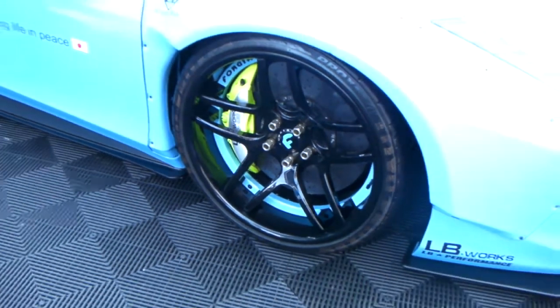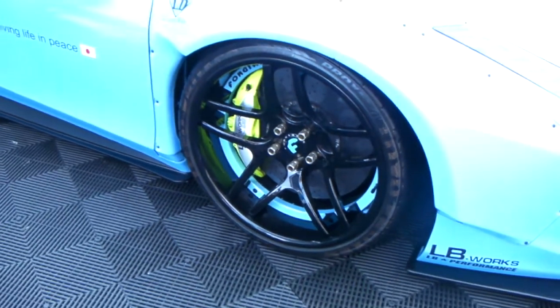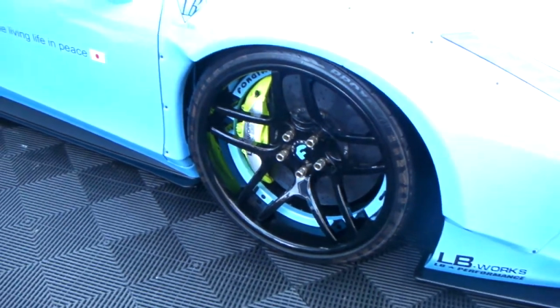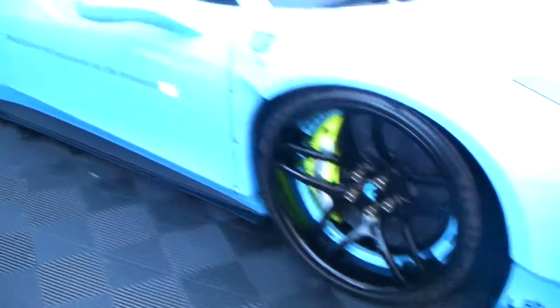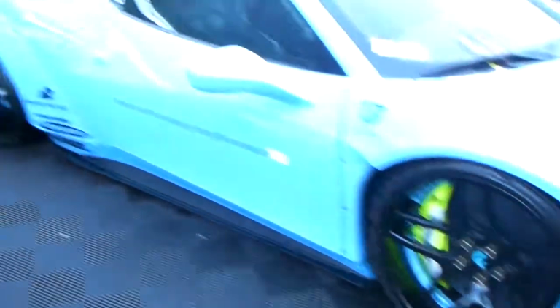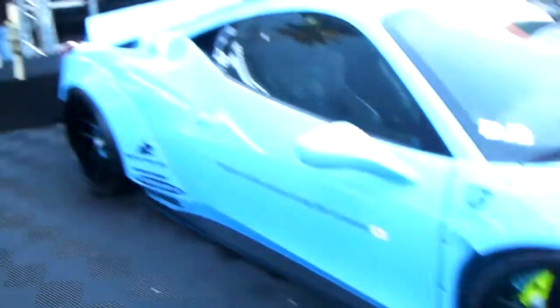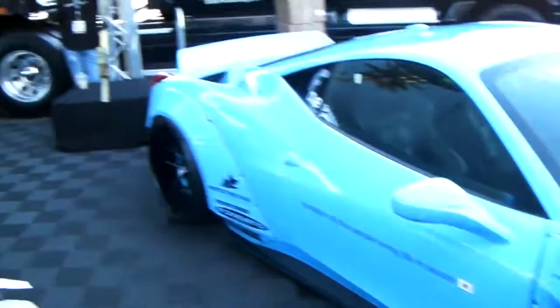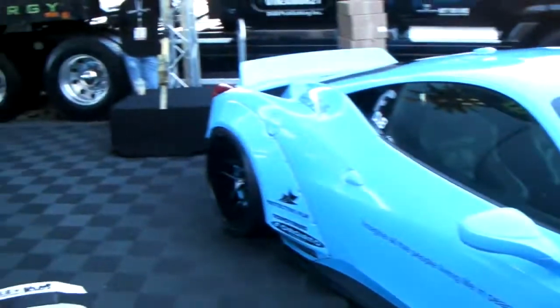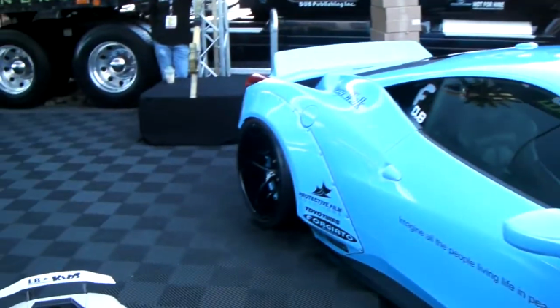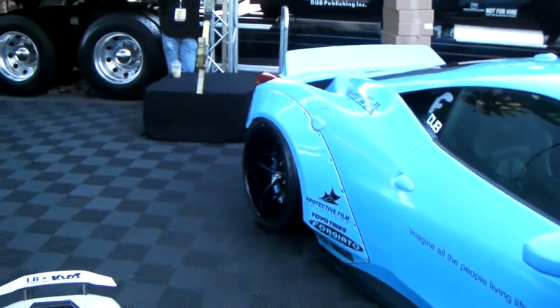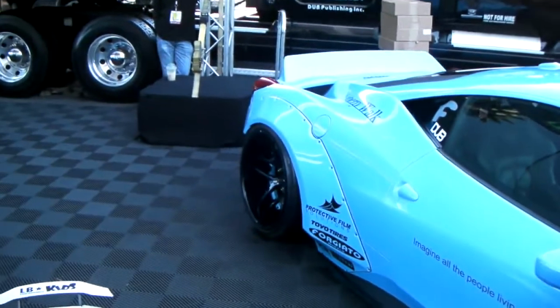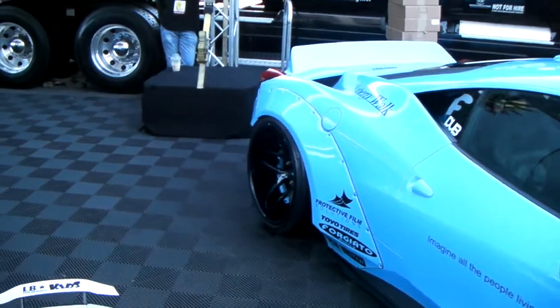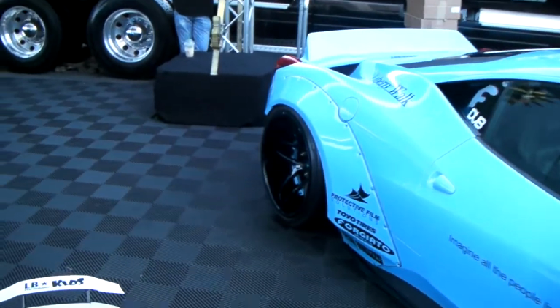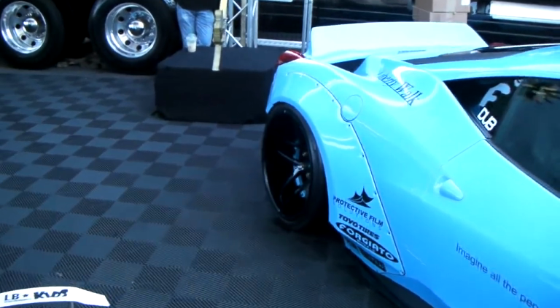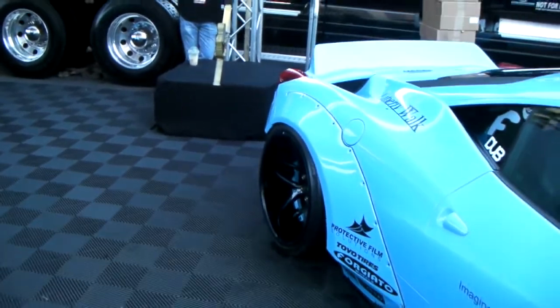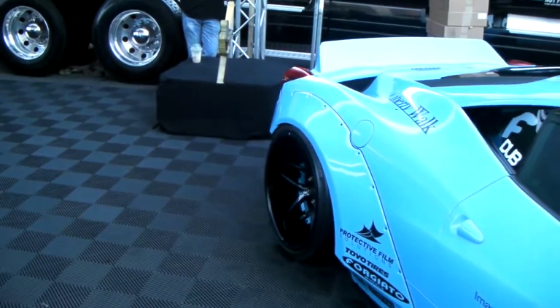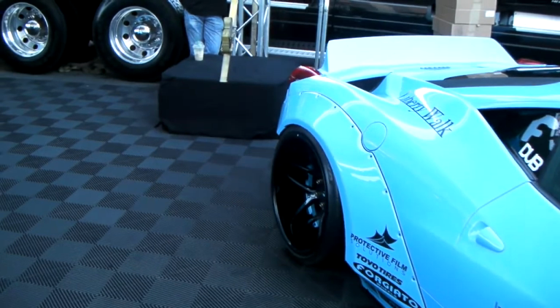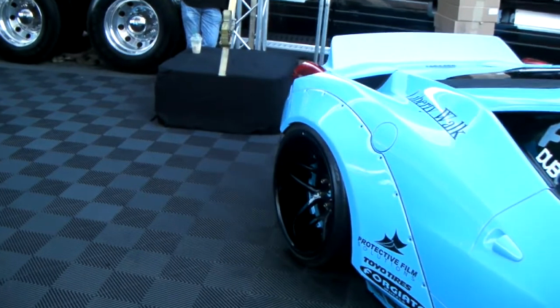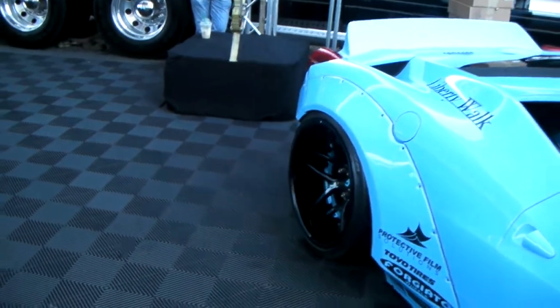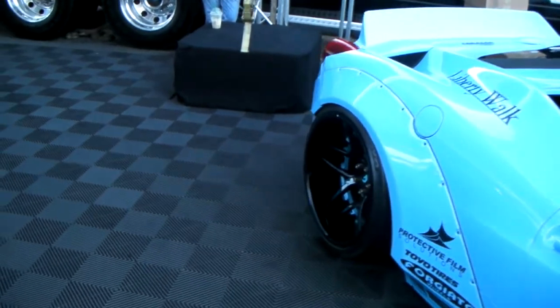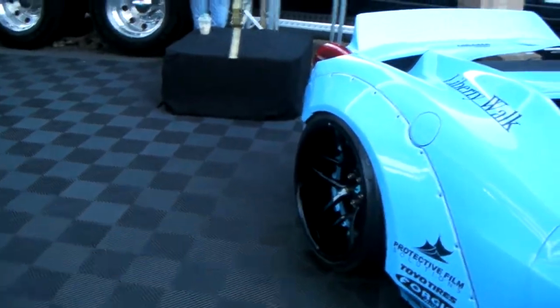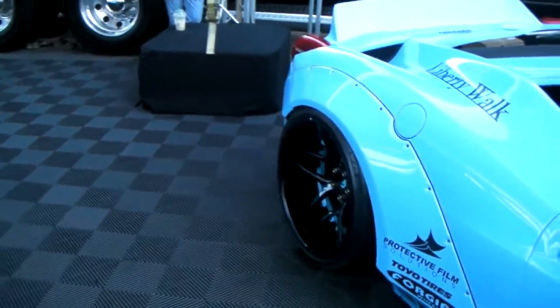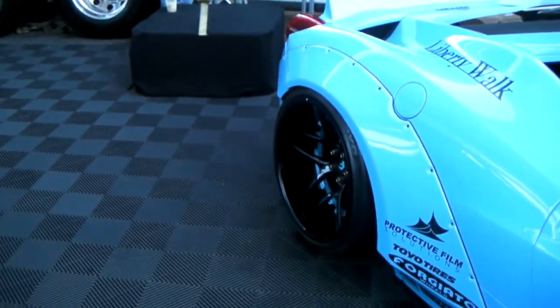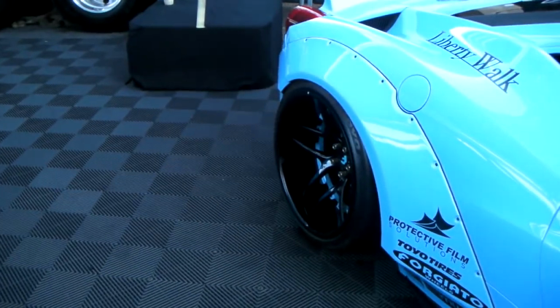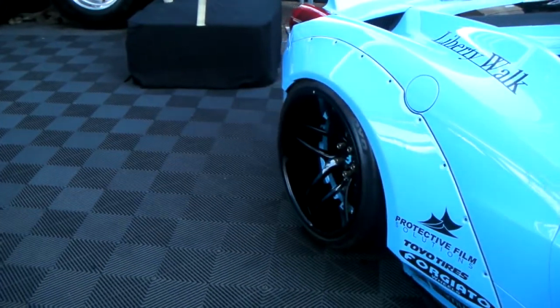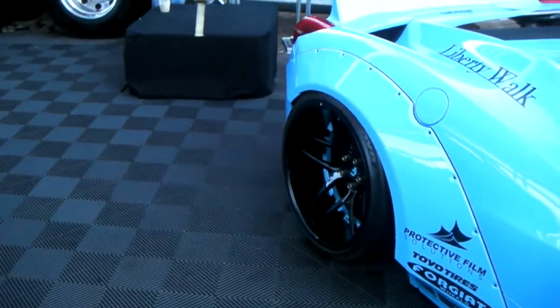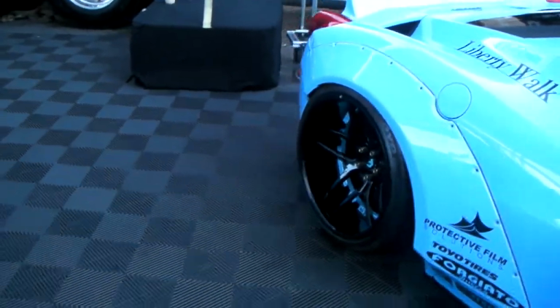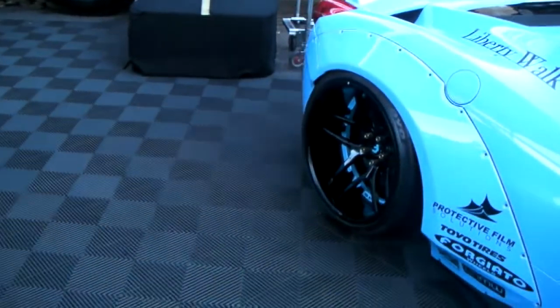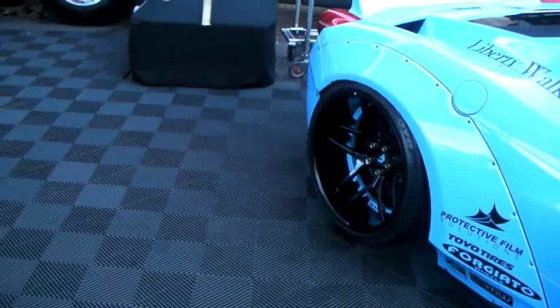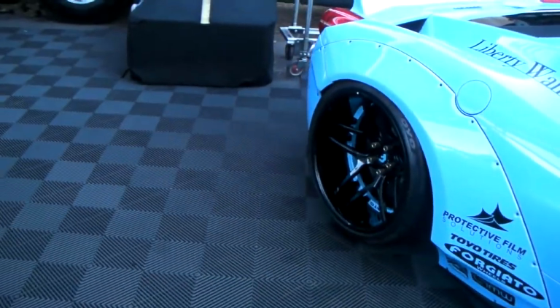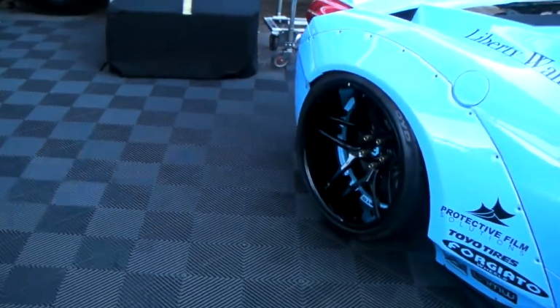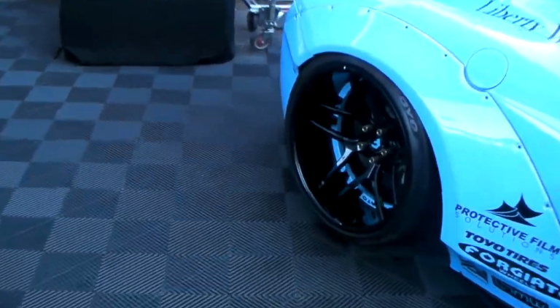Looking in the back you can see the very deep concave — beautiful wheel, a nice touch done to it.